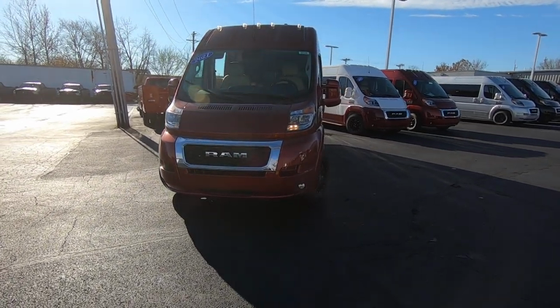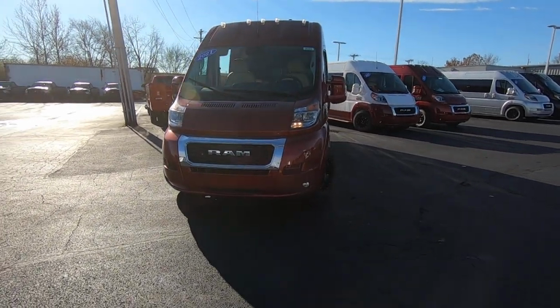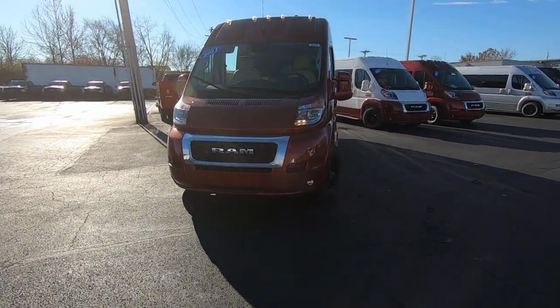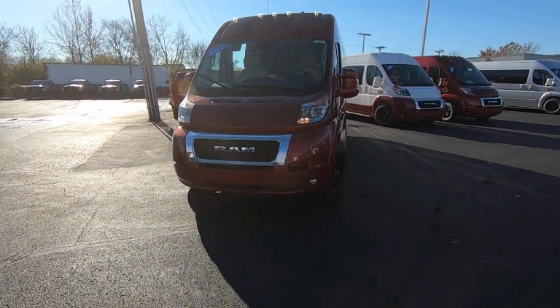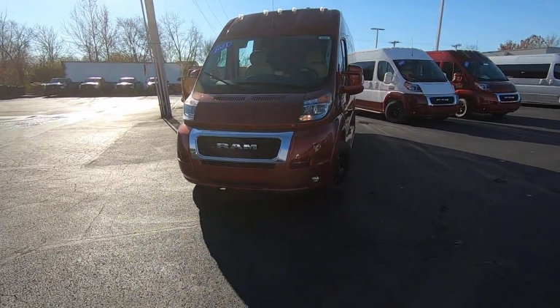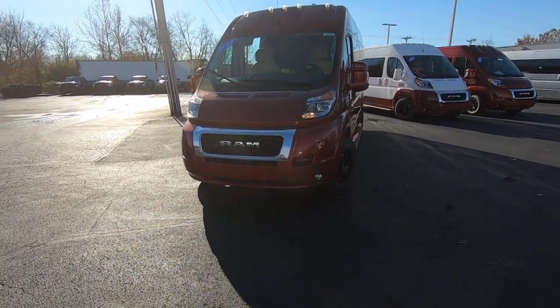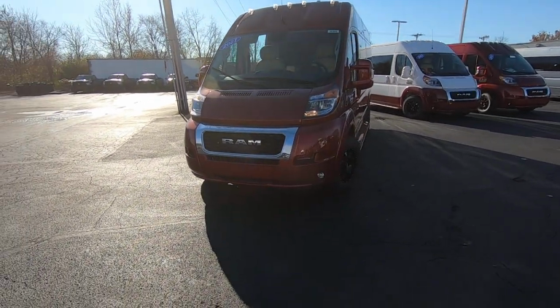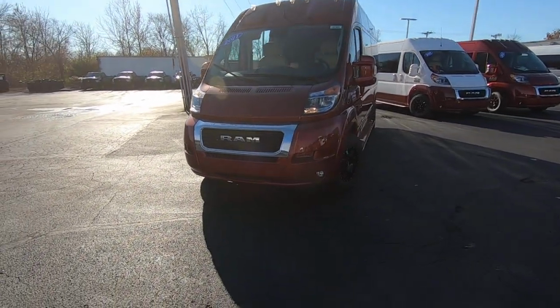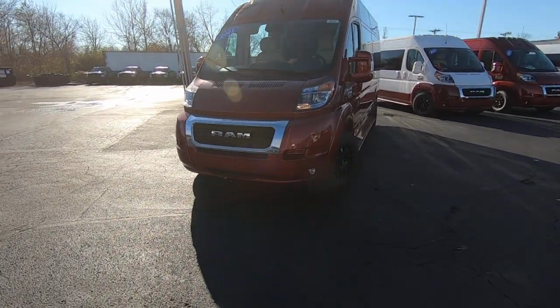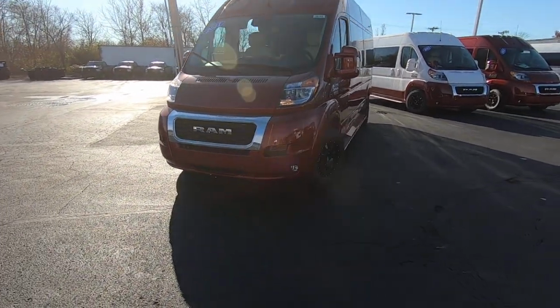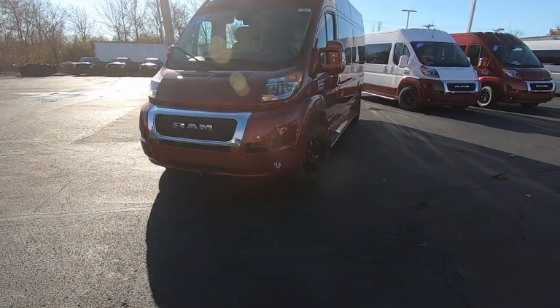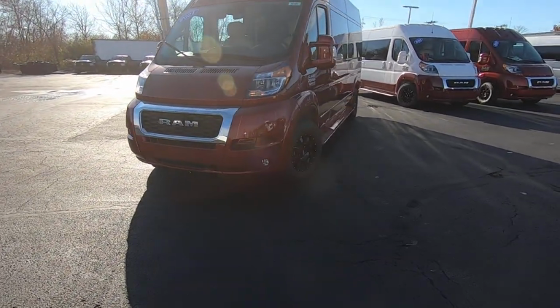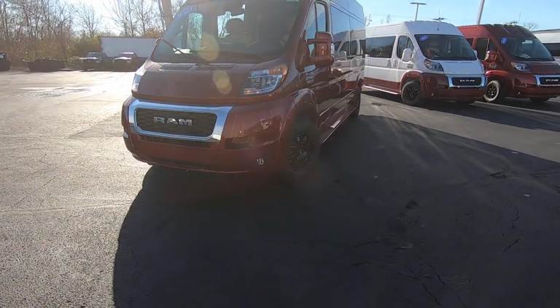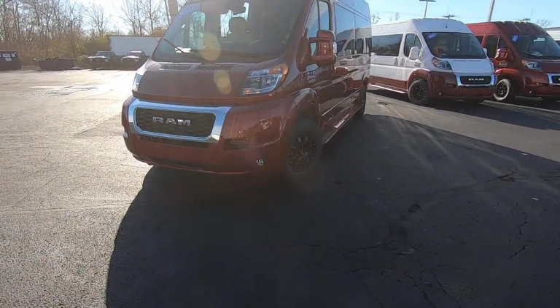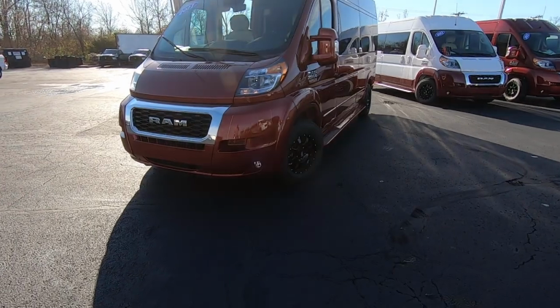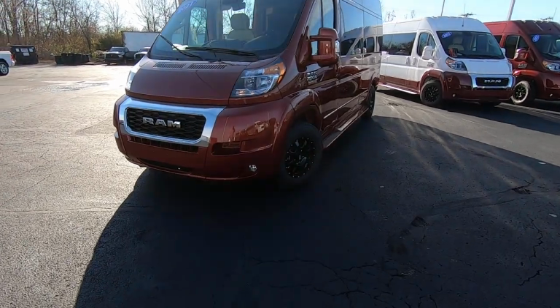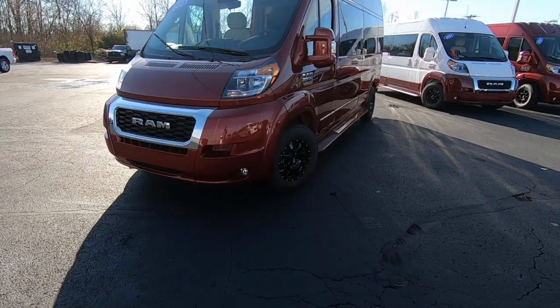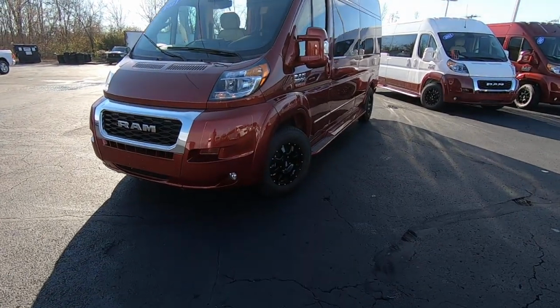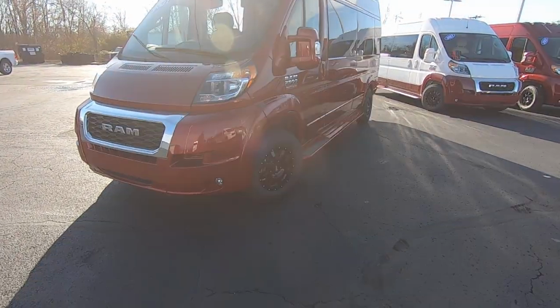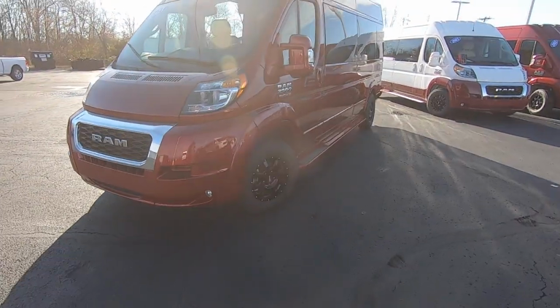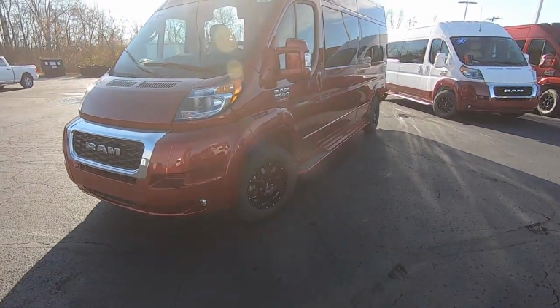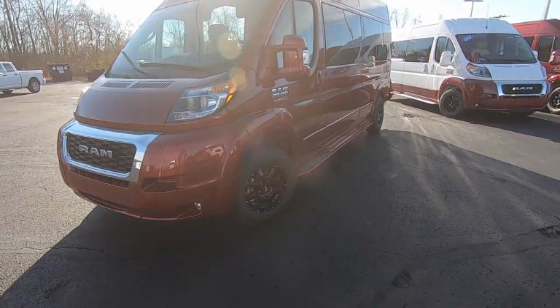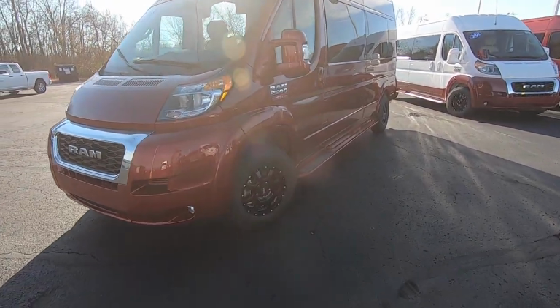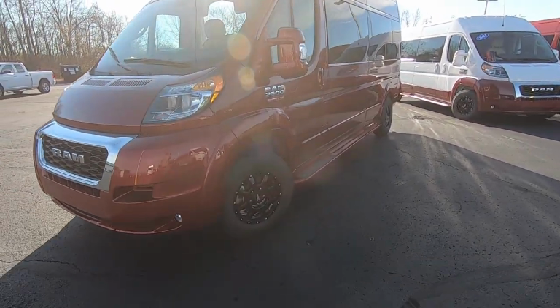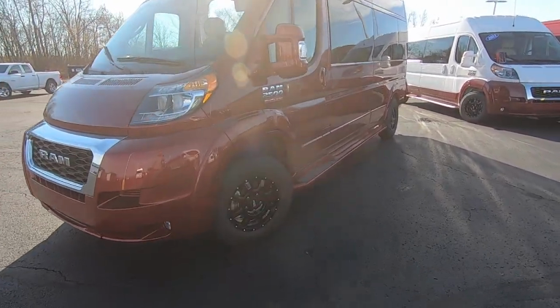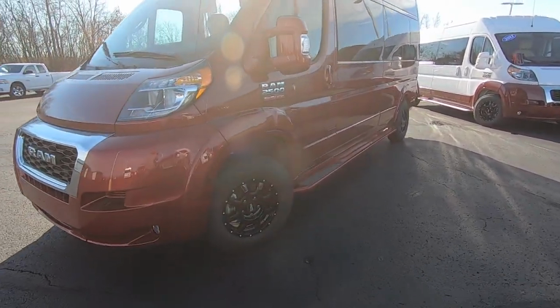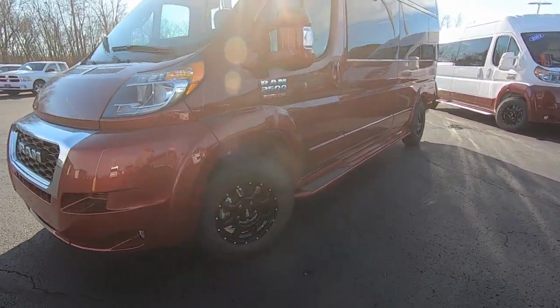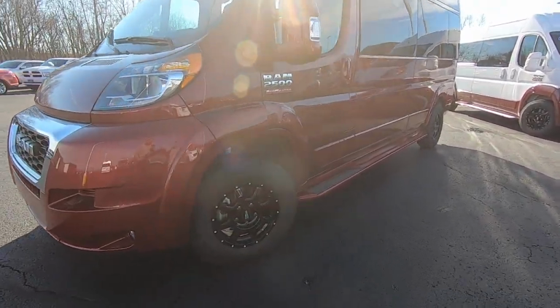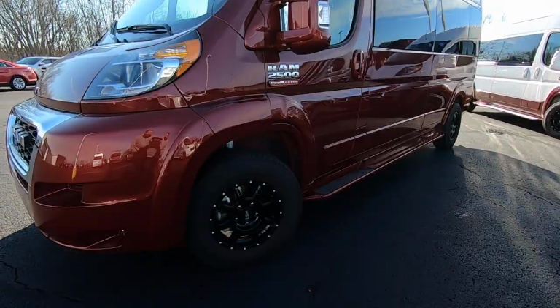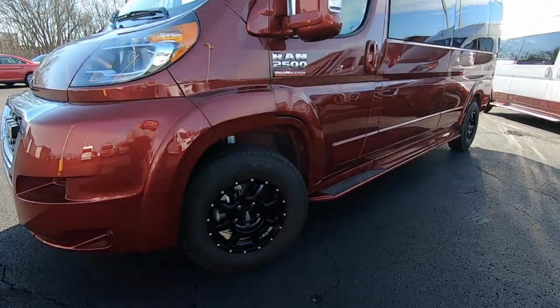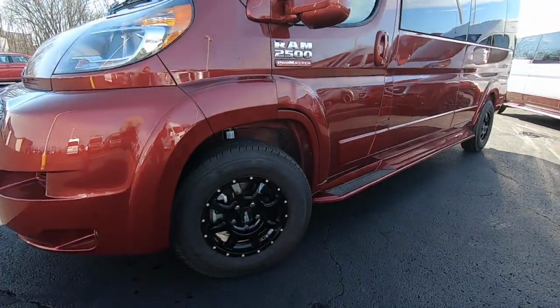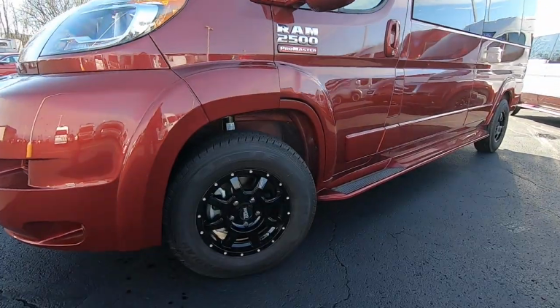Black and chrome bumper, fog lights down low, and around the side you have 16 inch painted black.